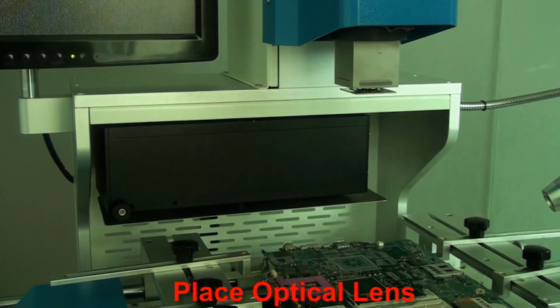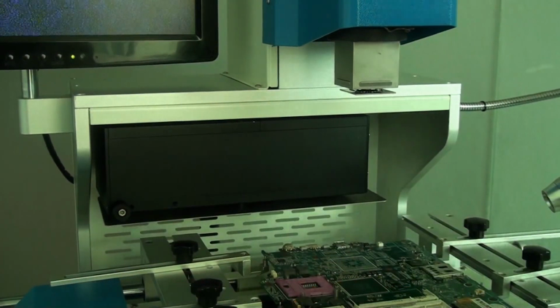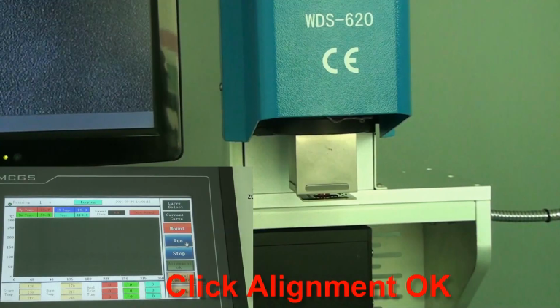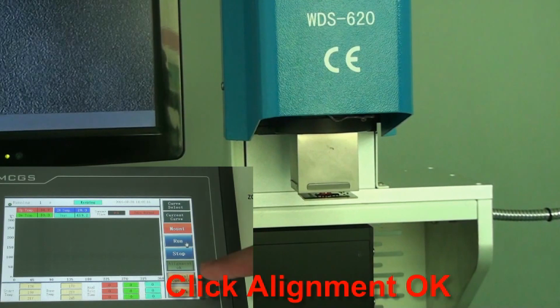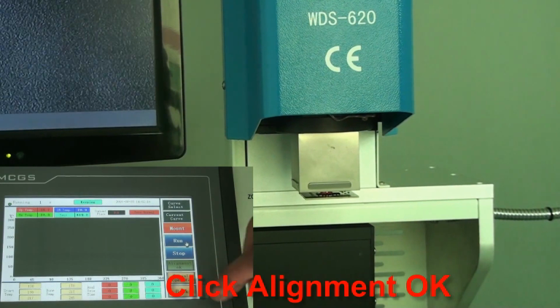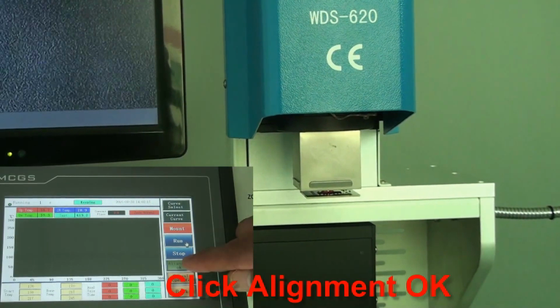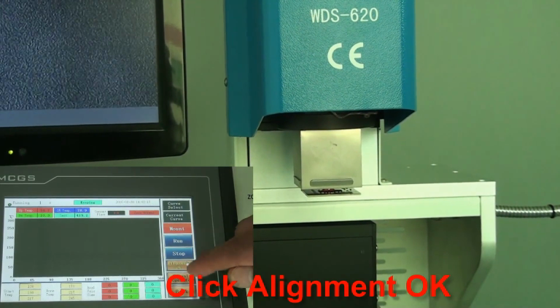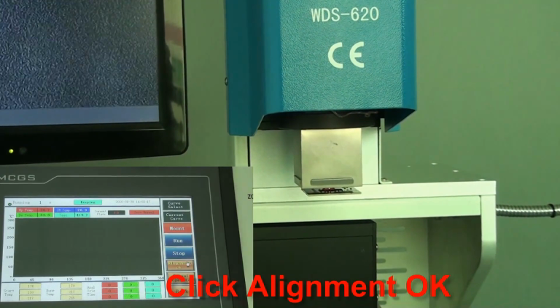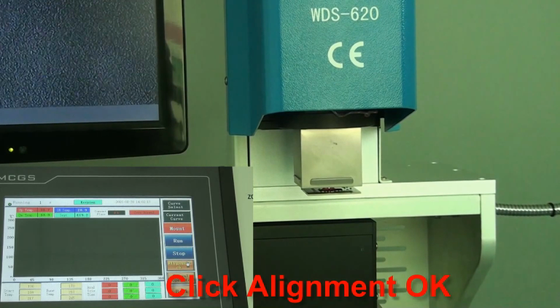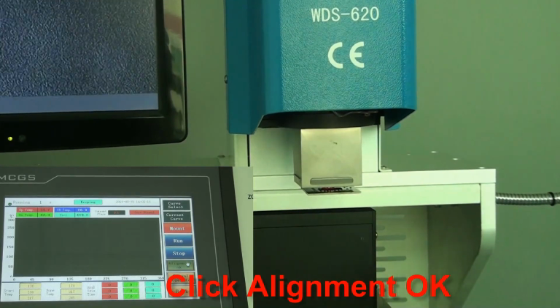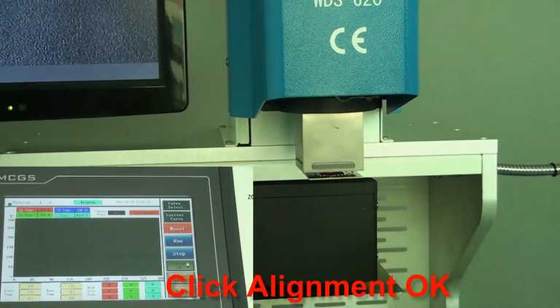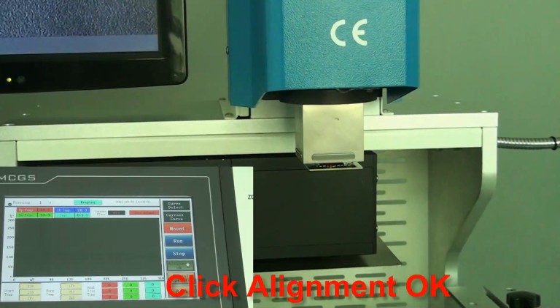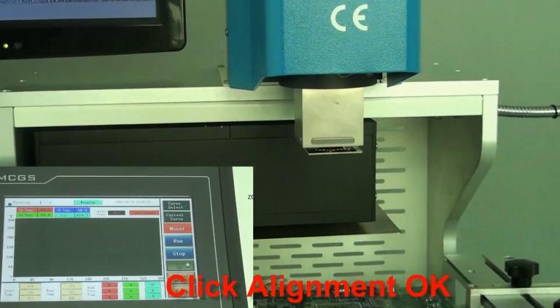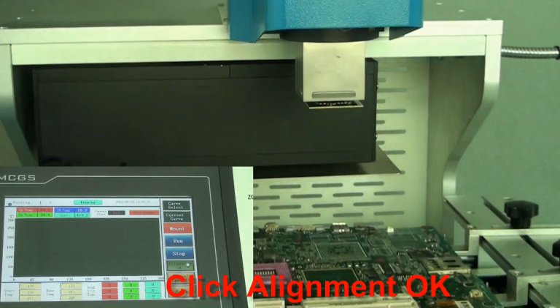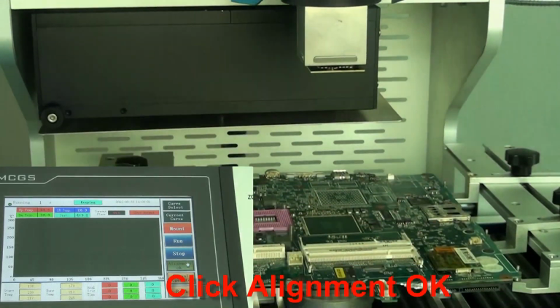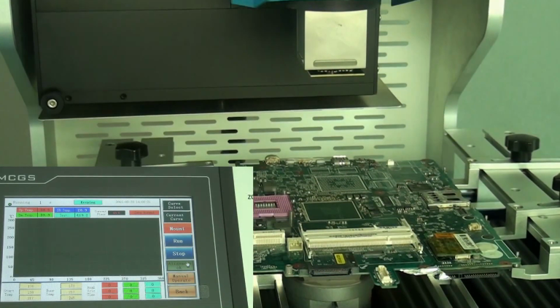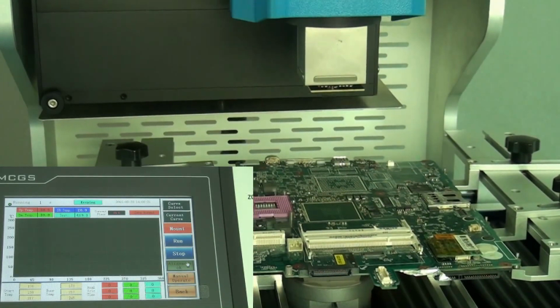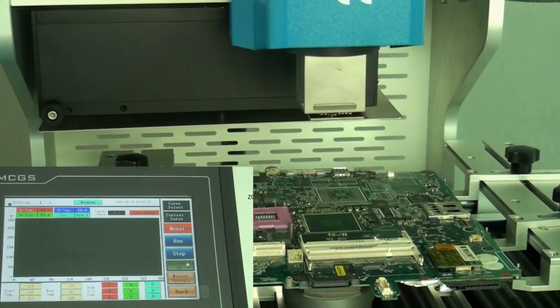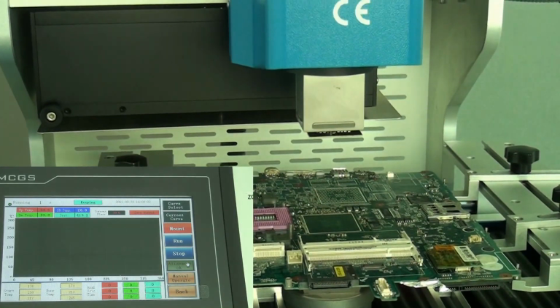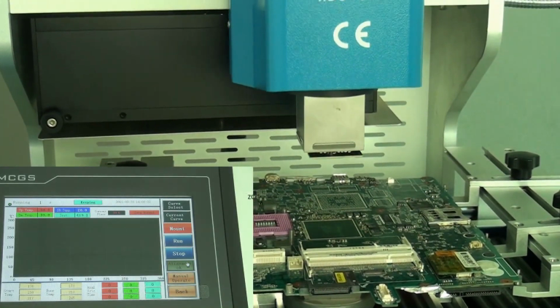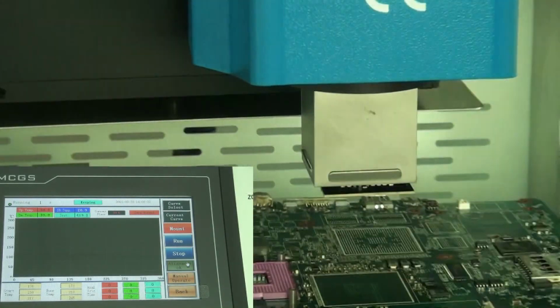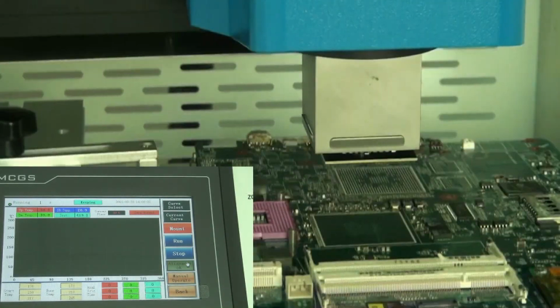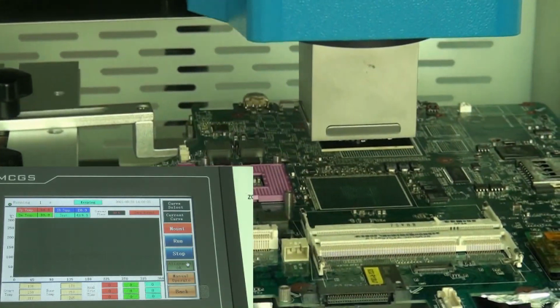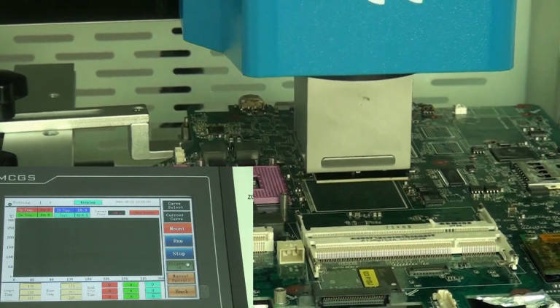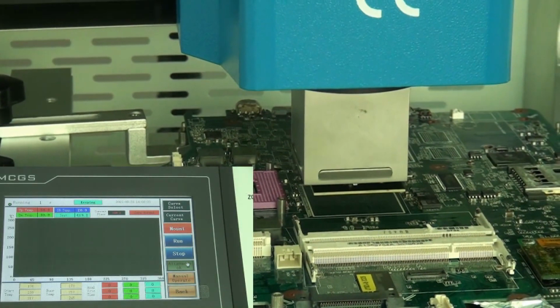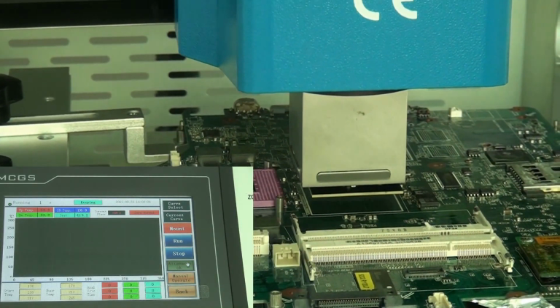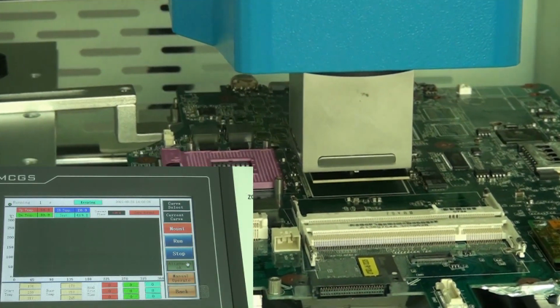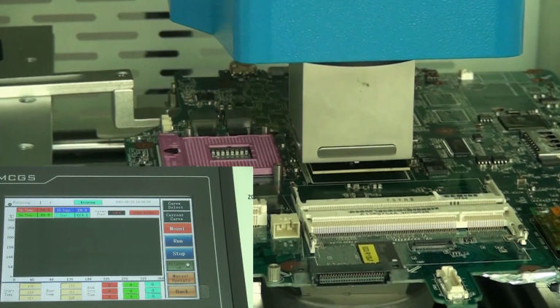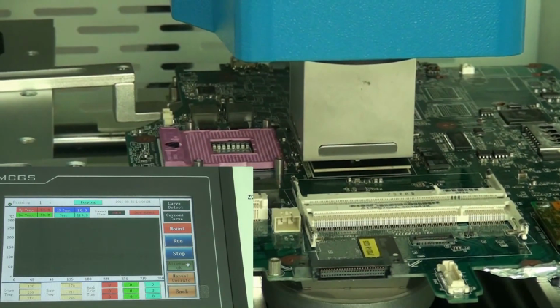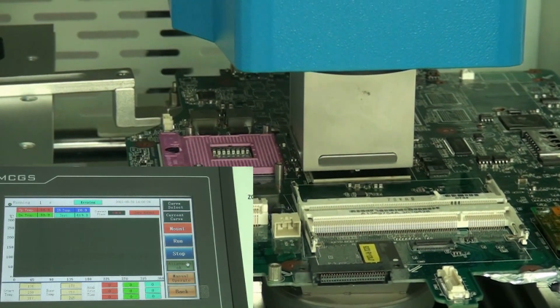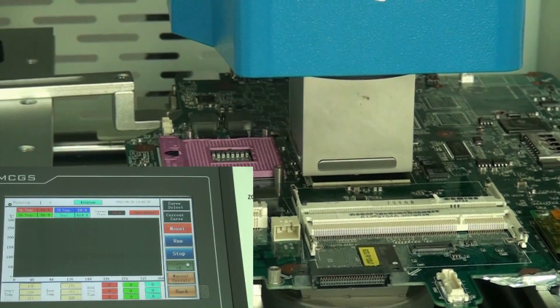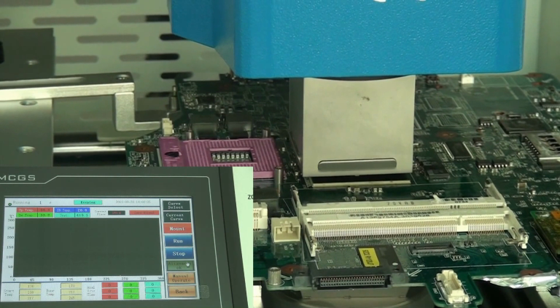Click Alignment to align the chip. Then the machine will auto mount. The sucker automatically rises back 2mm after mounting.